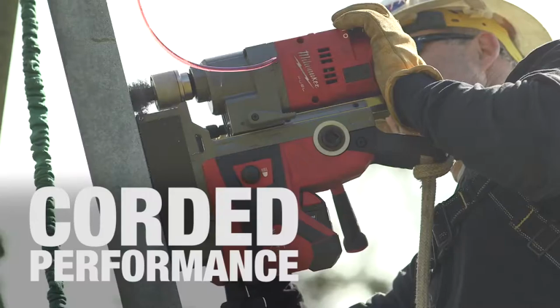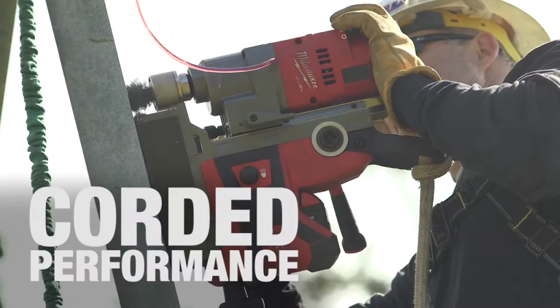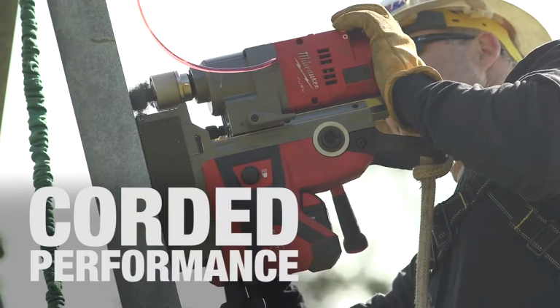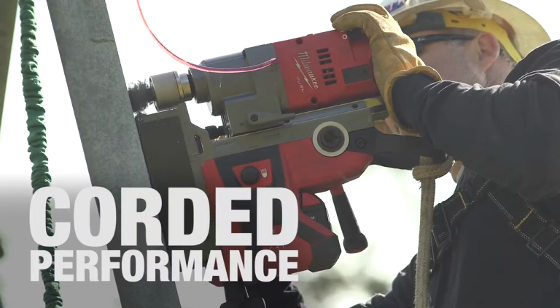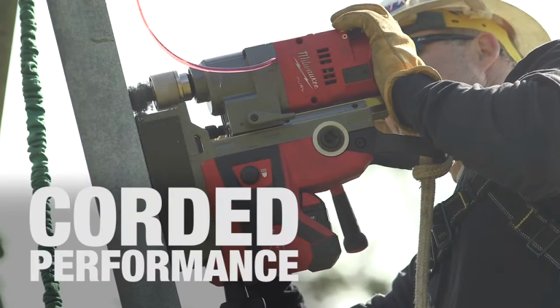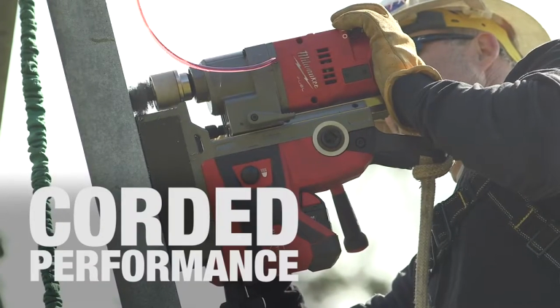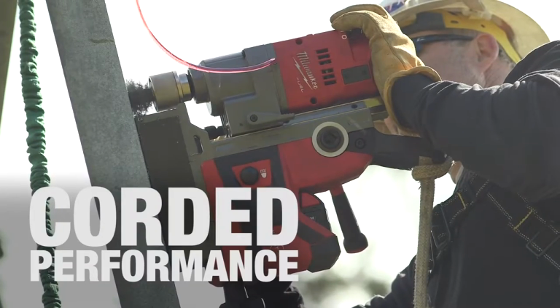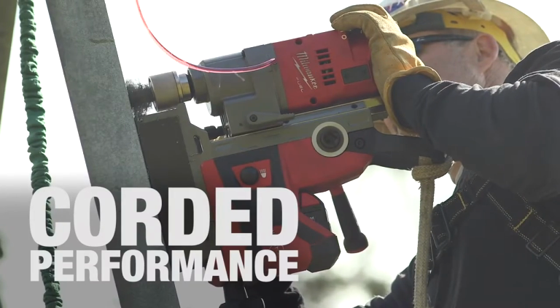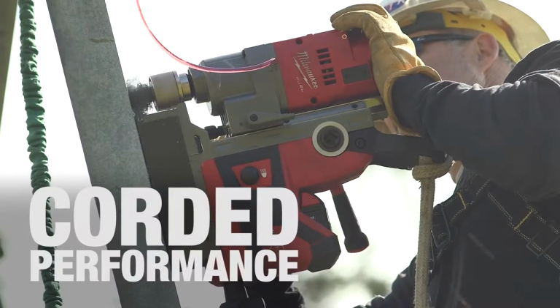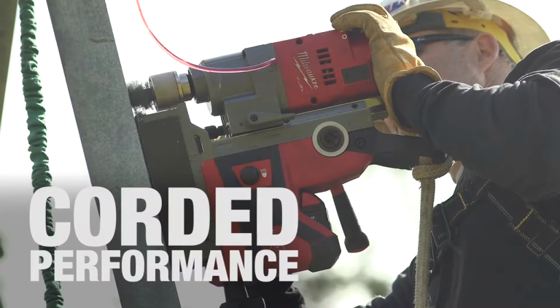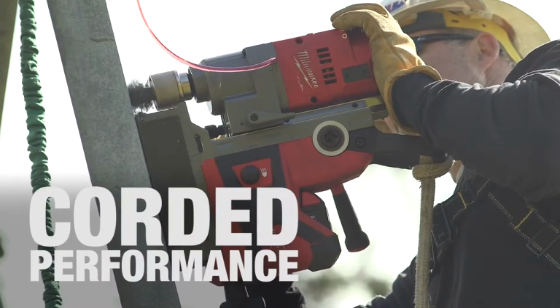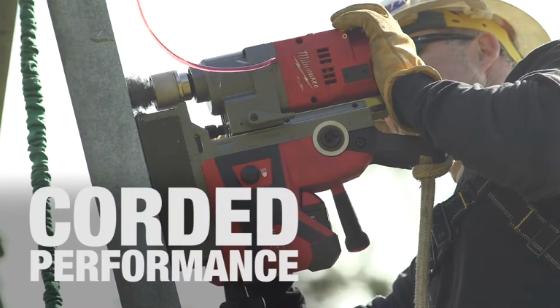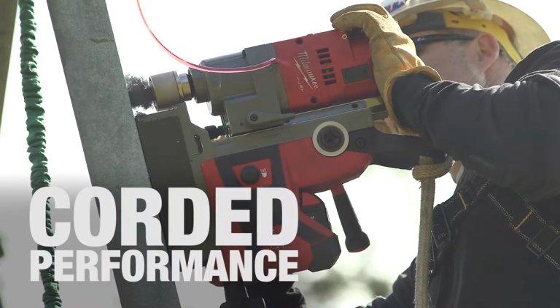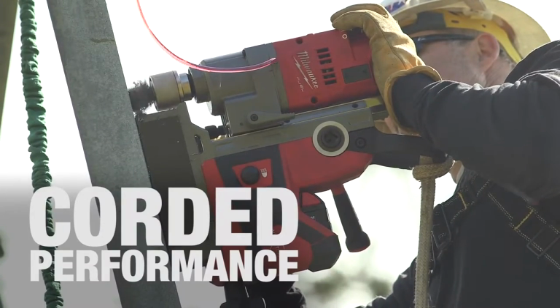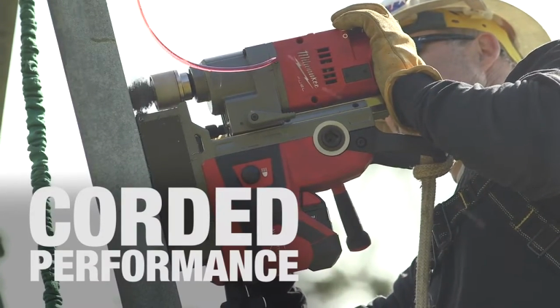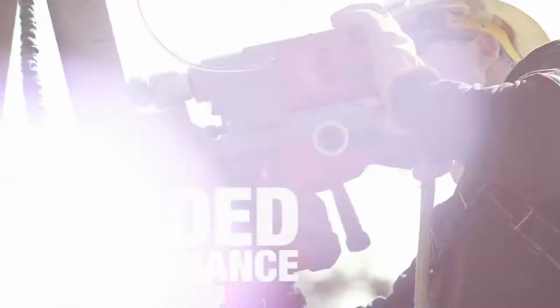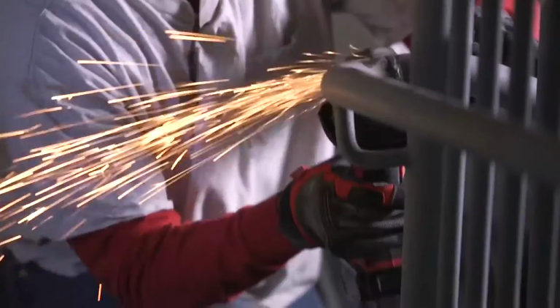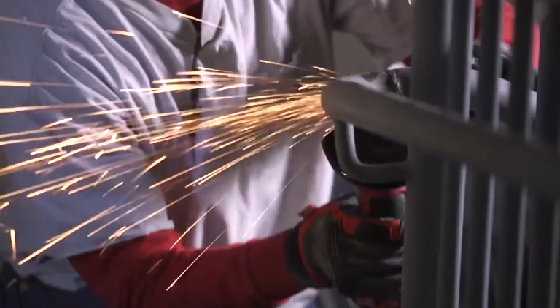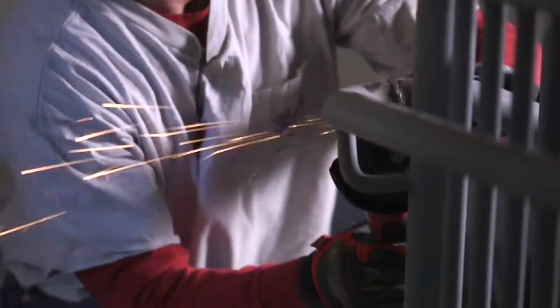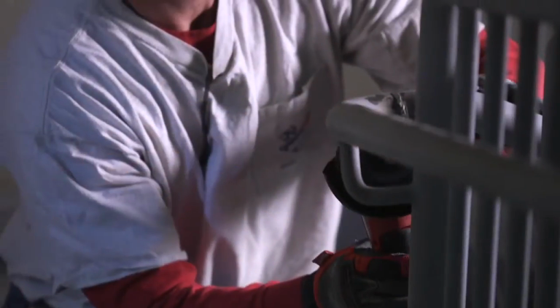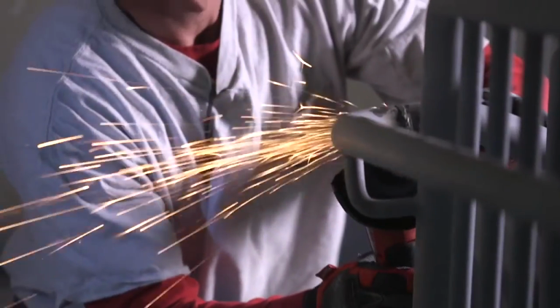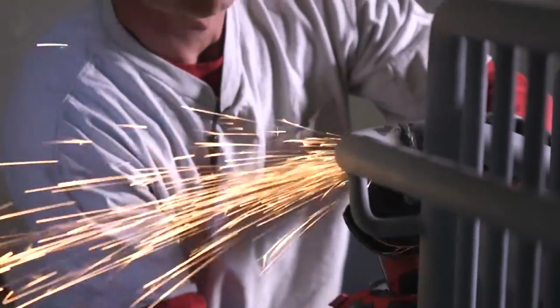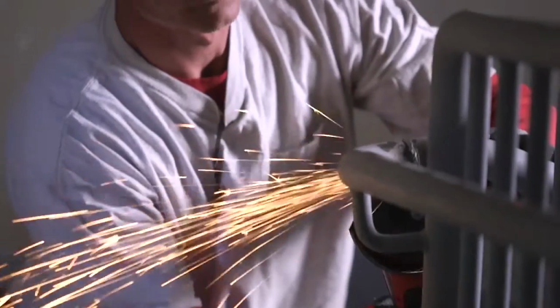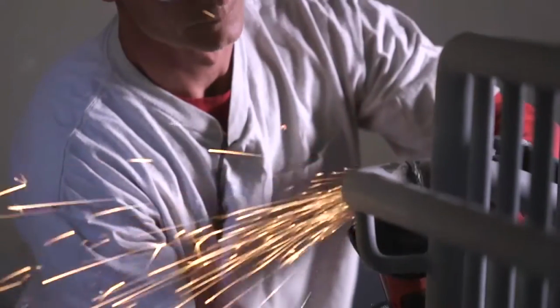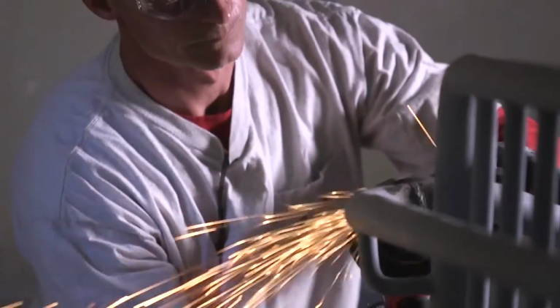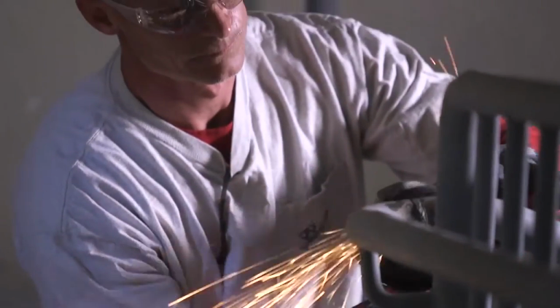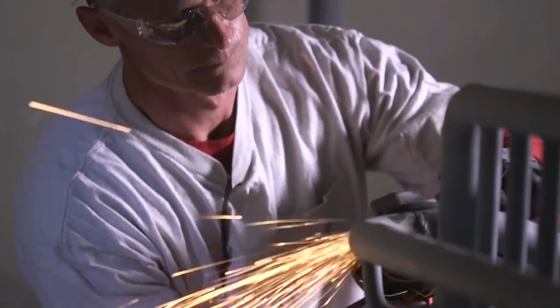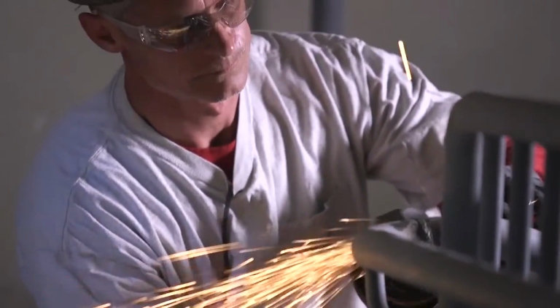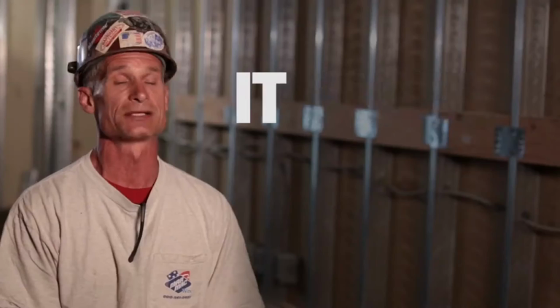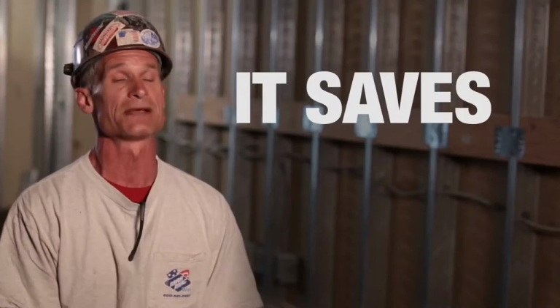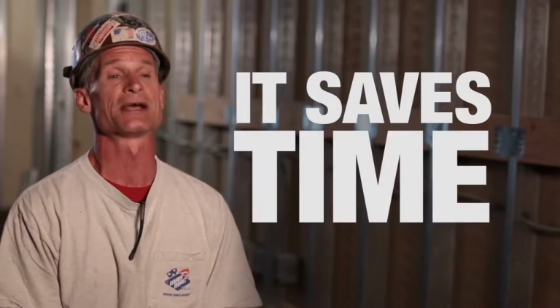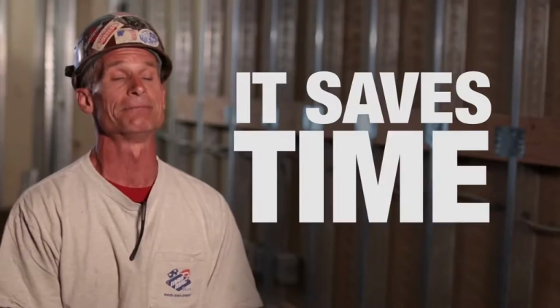Performance is equal to a corded tool all day long, and you don't have to drag out the cord, so it saves time.